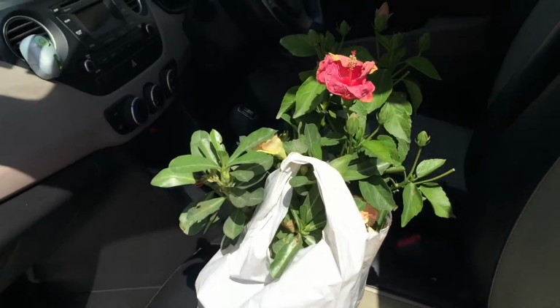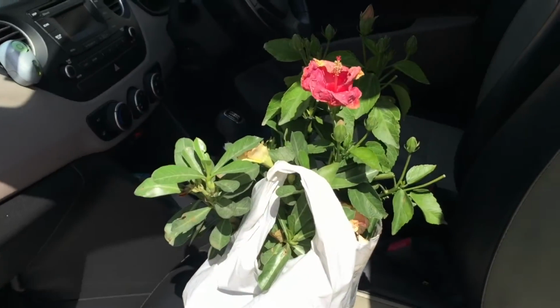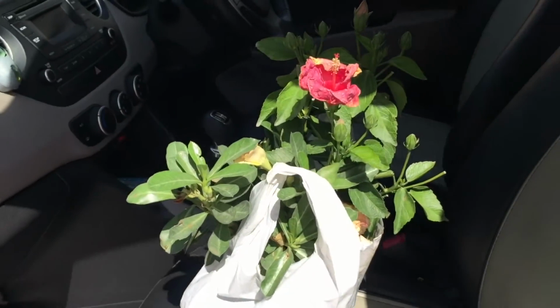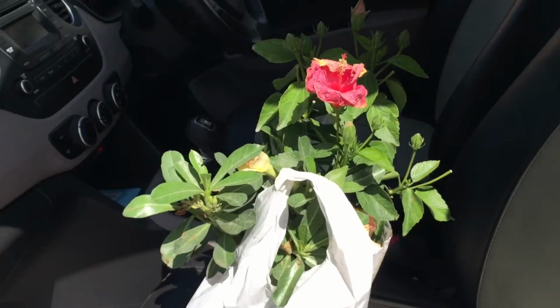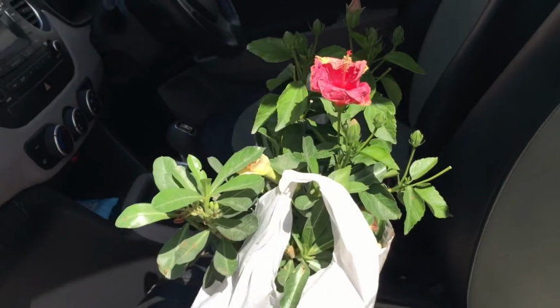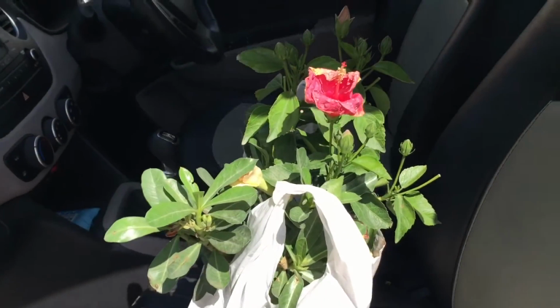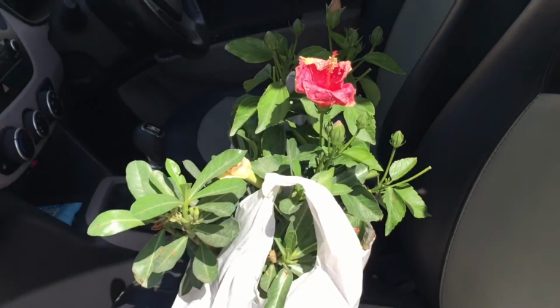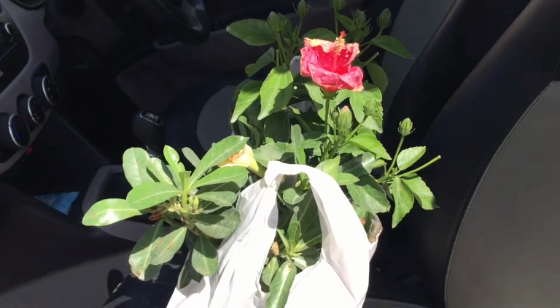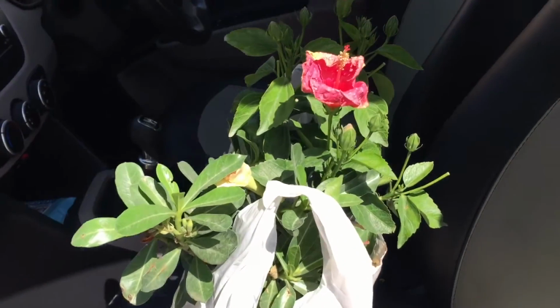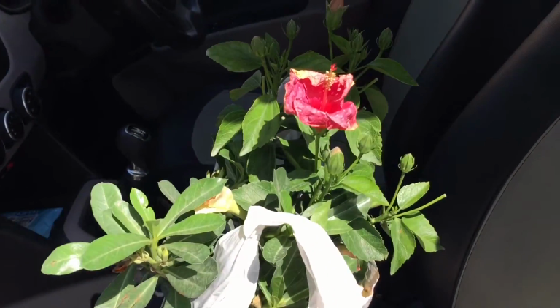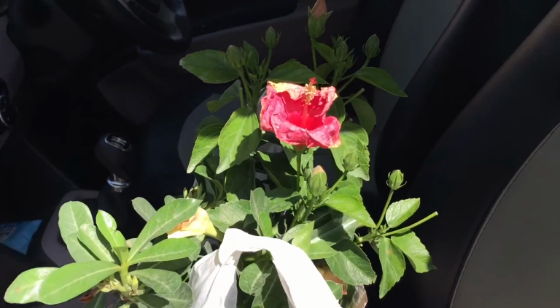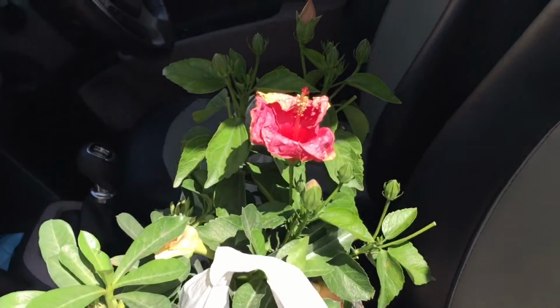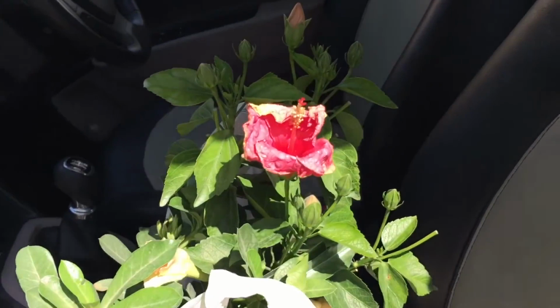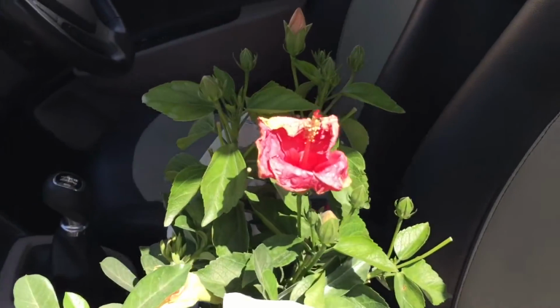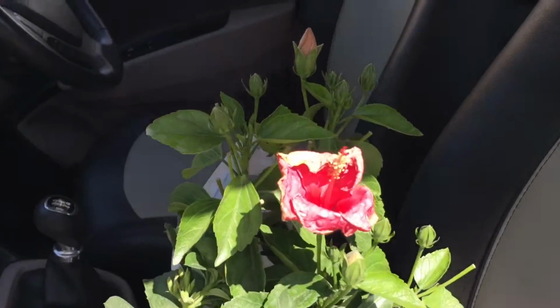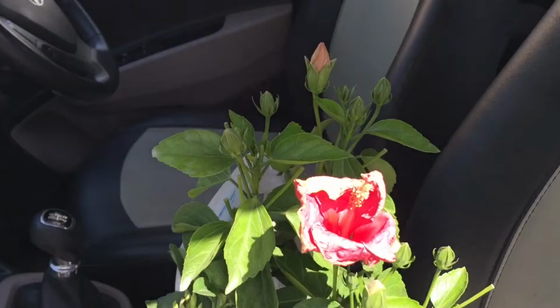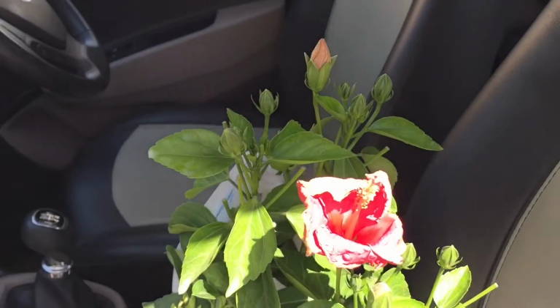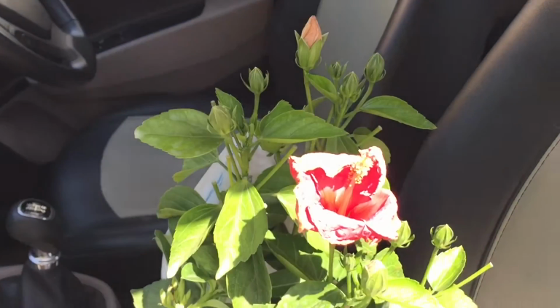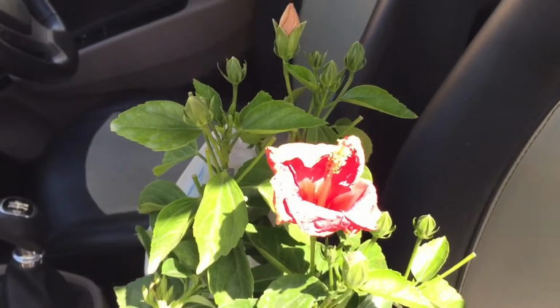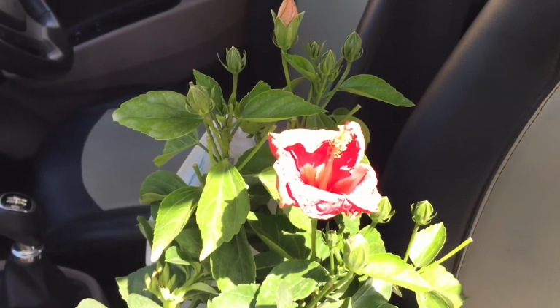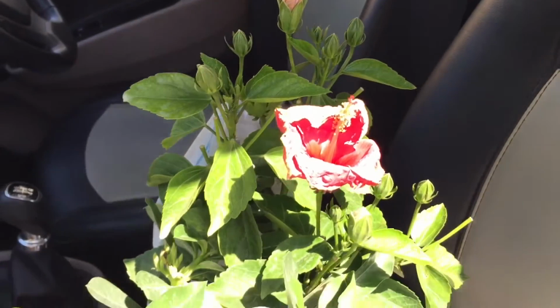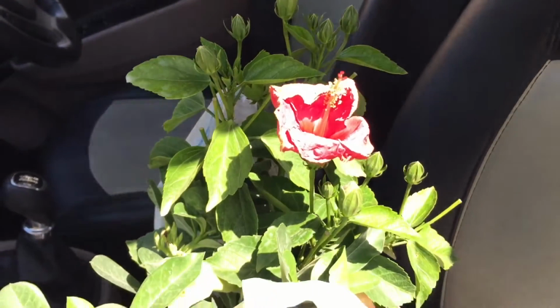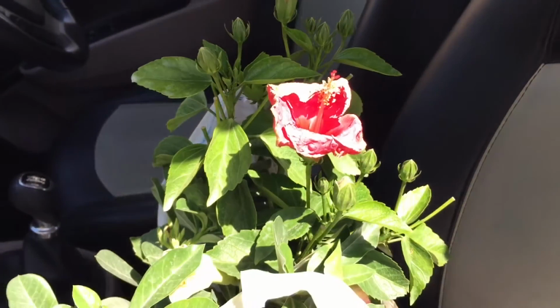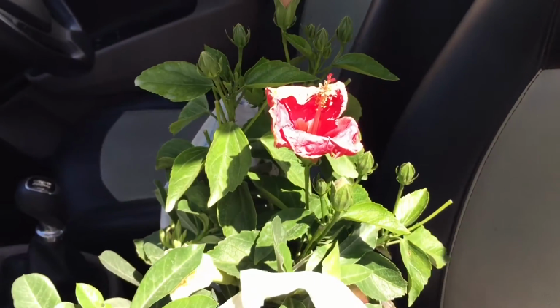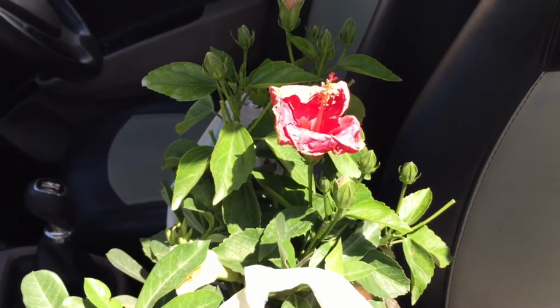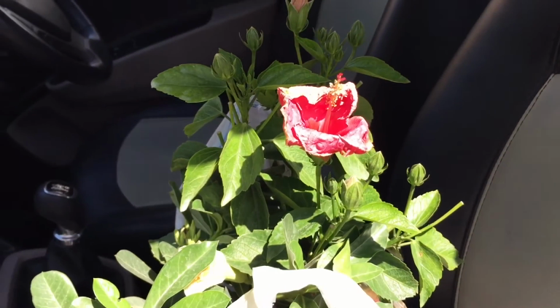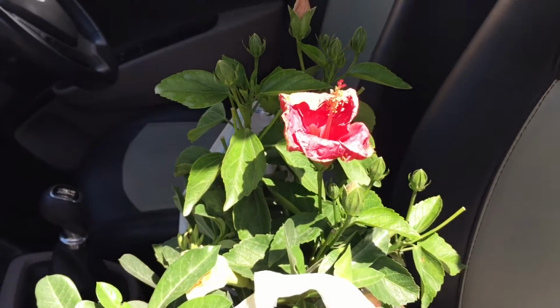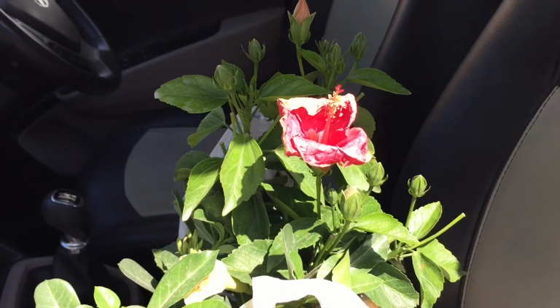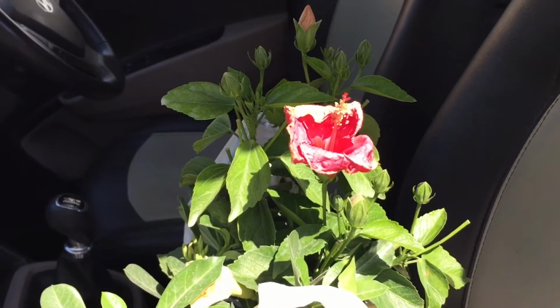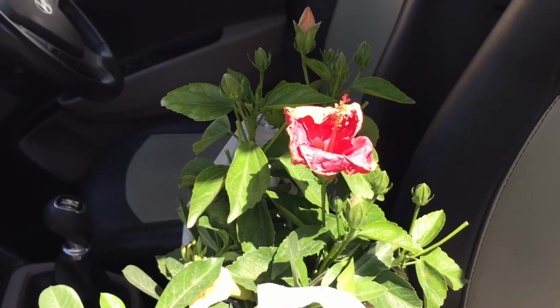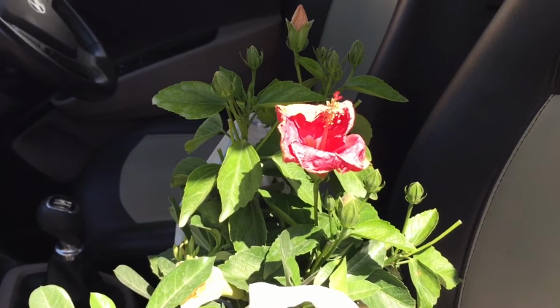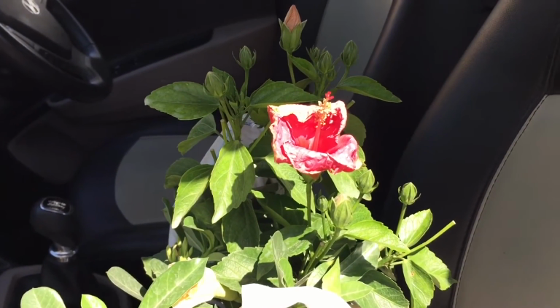Look — the hibiscus was fine in the morning and it has completely shriveled up.